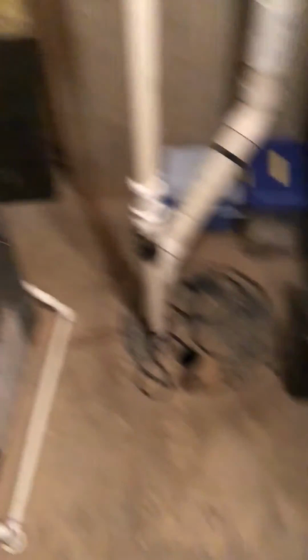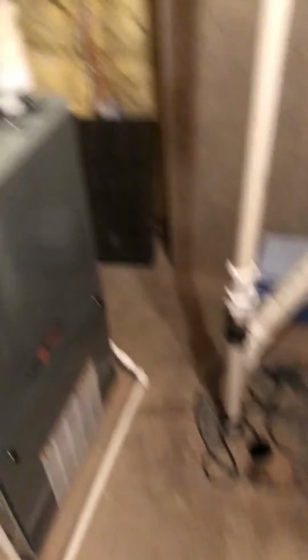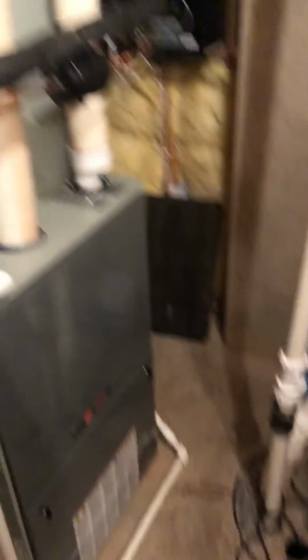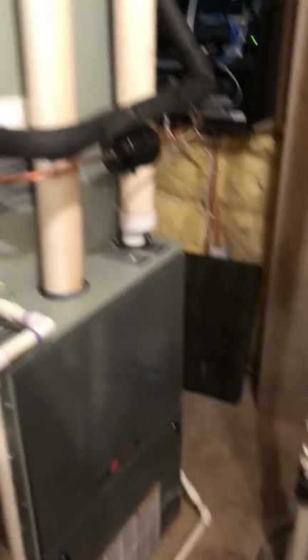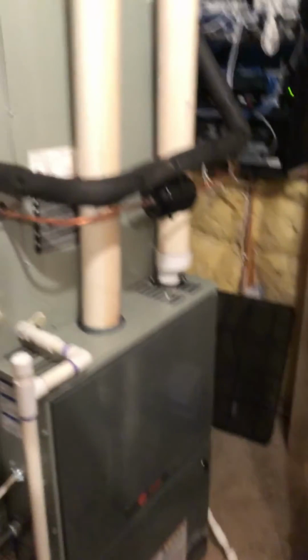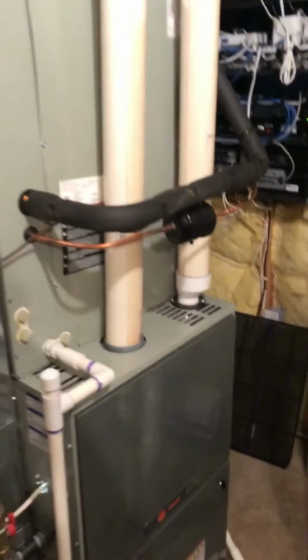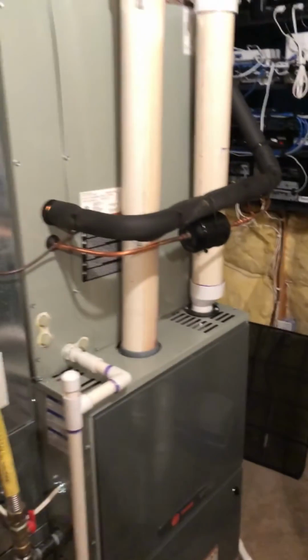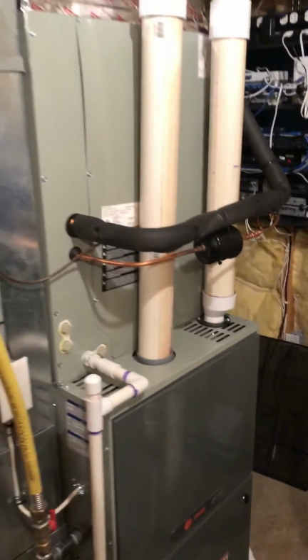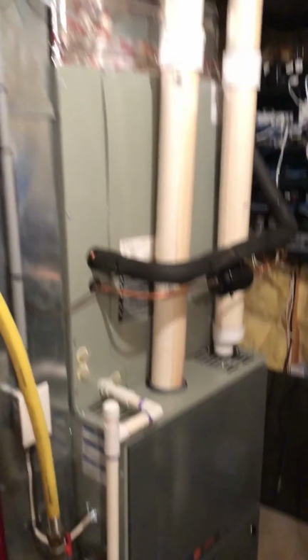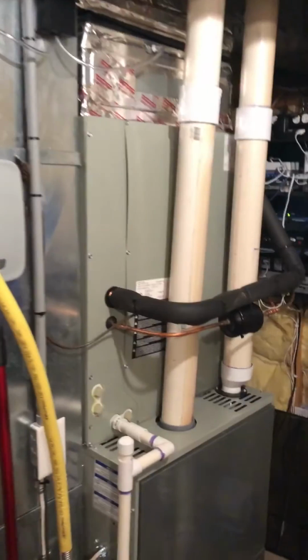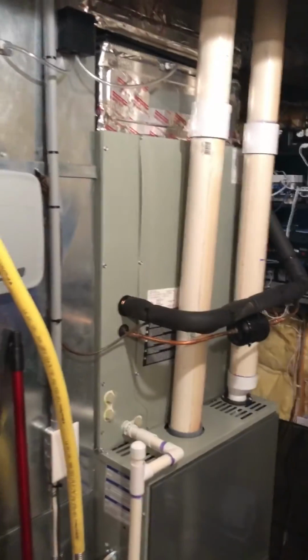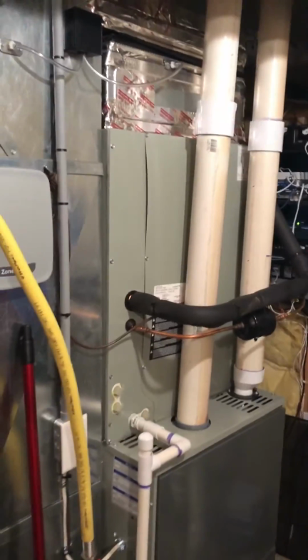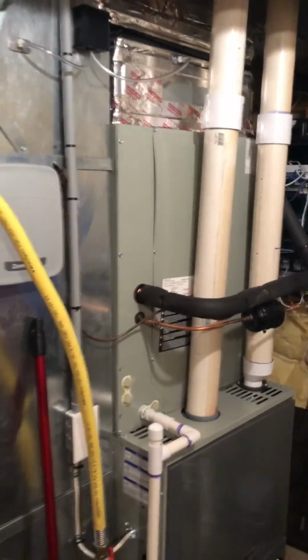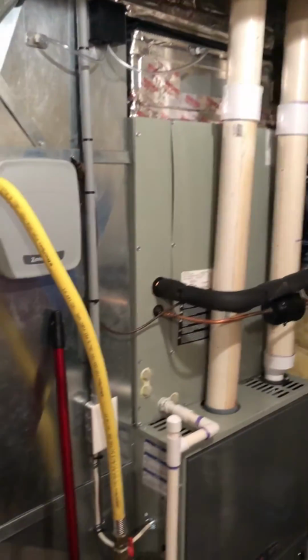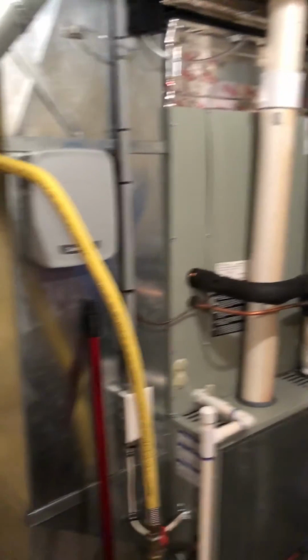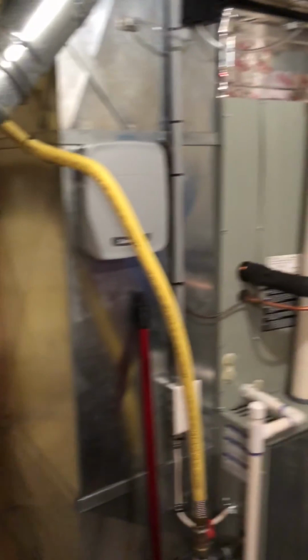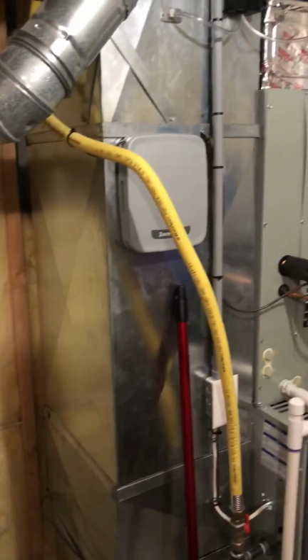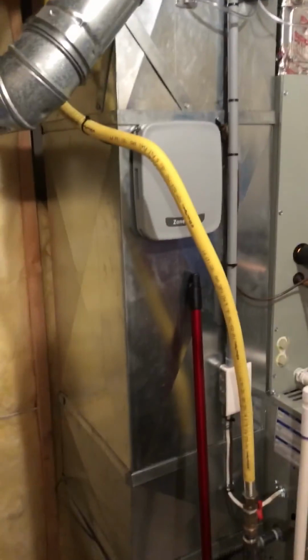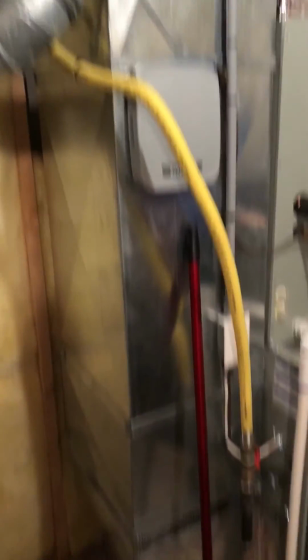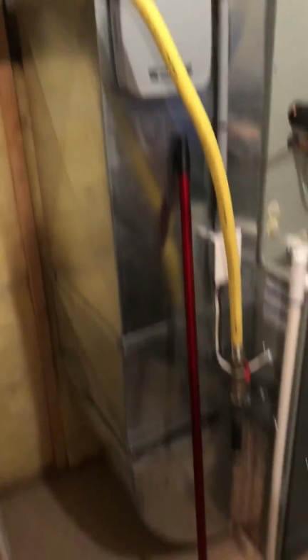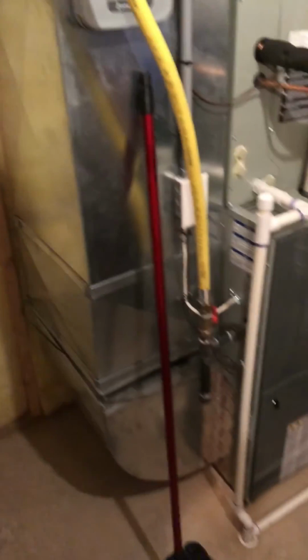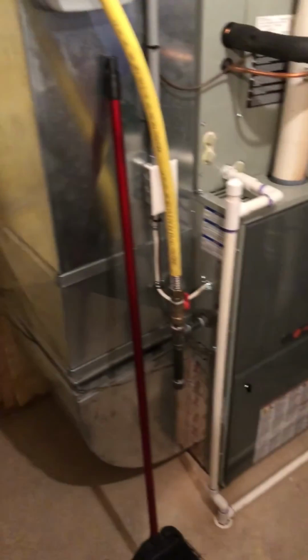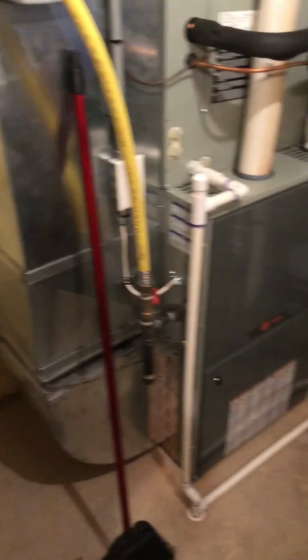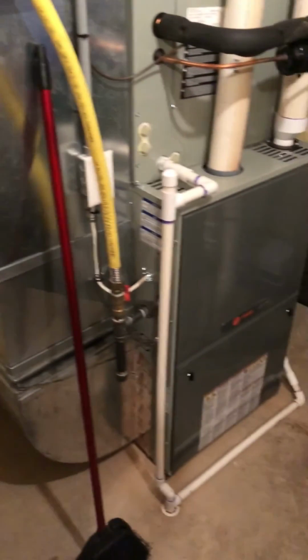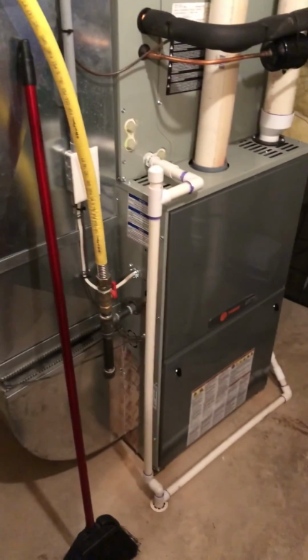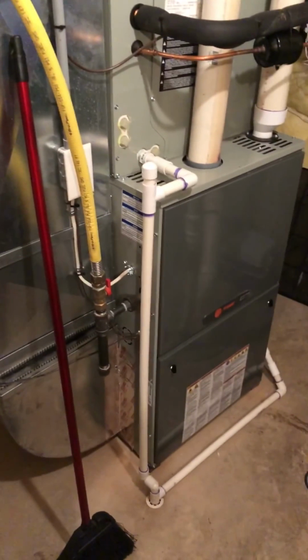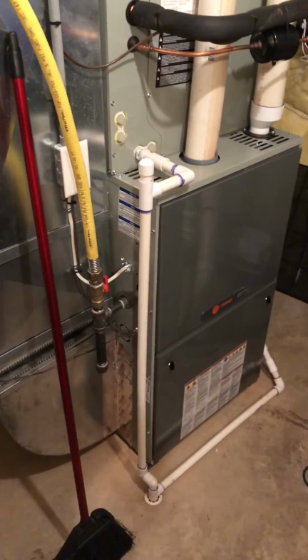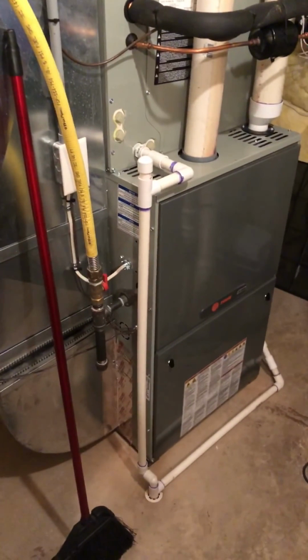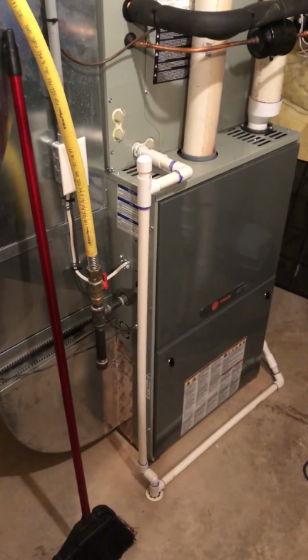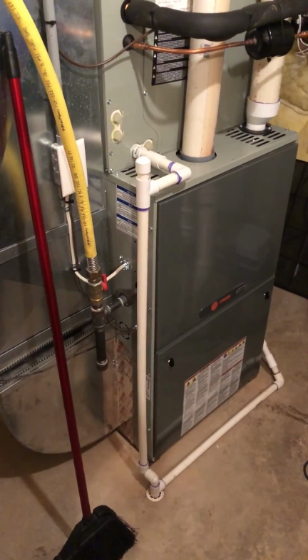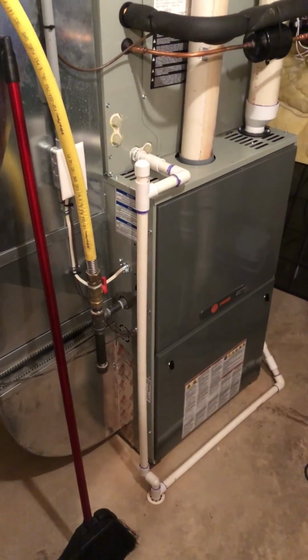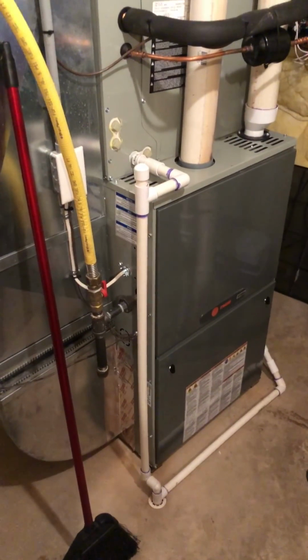Well, that's it — the Trane XC95M modulating furnace.